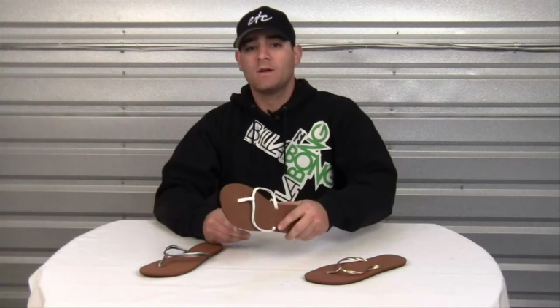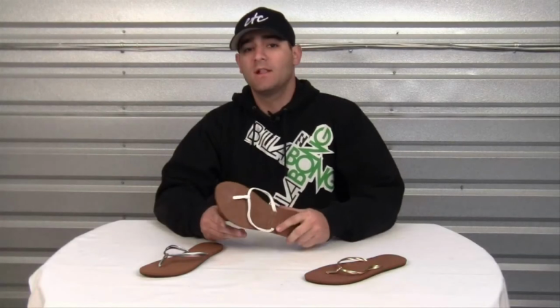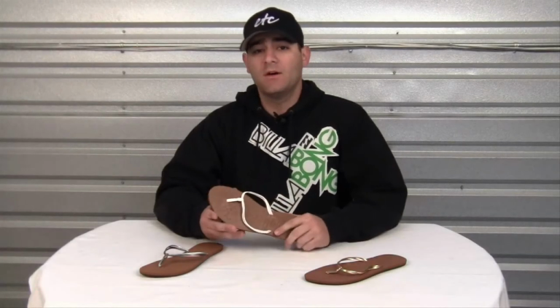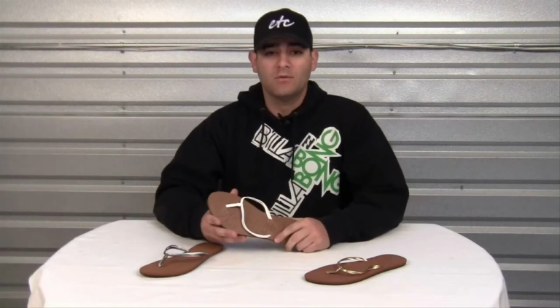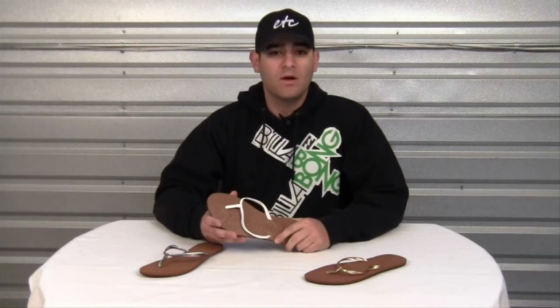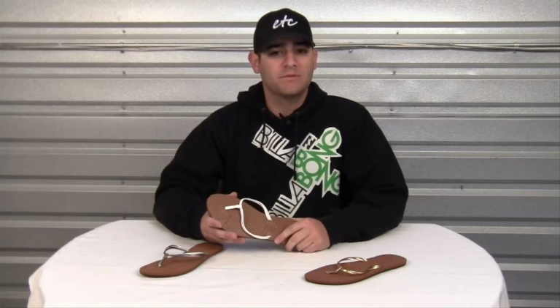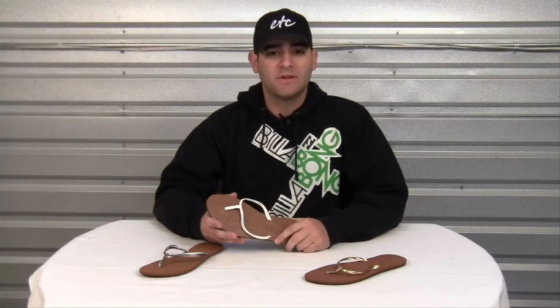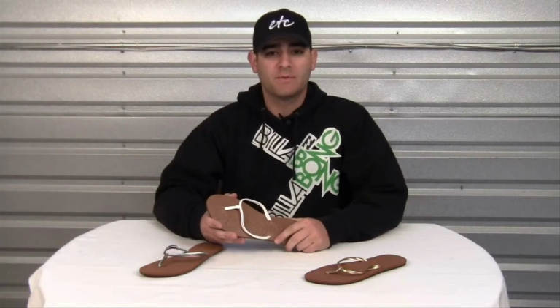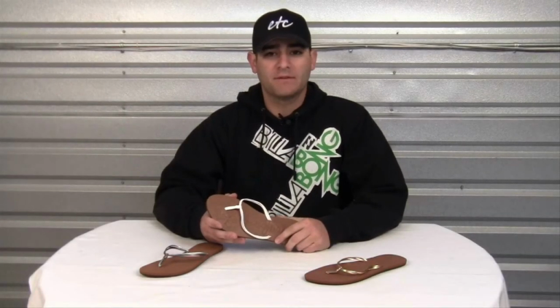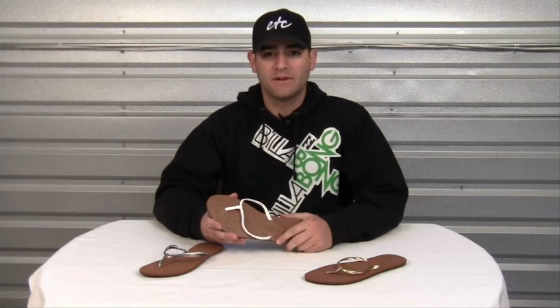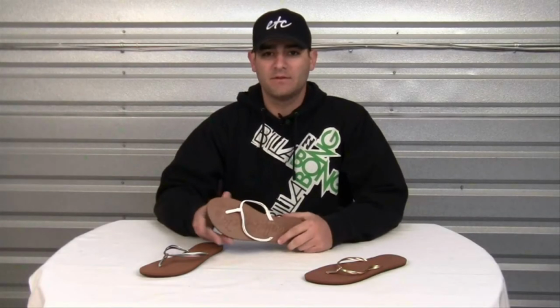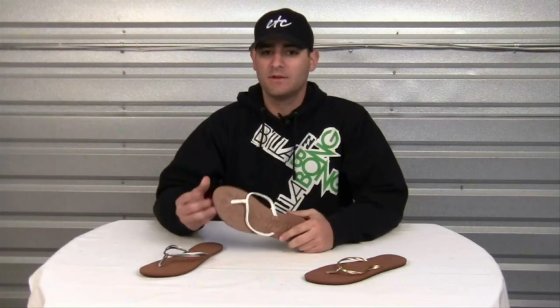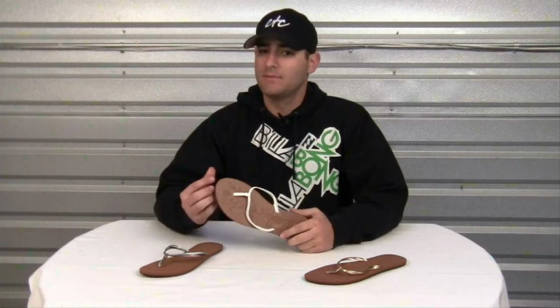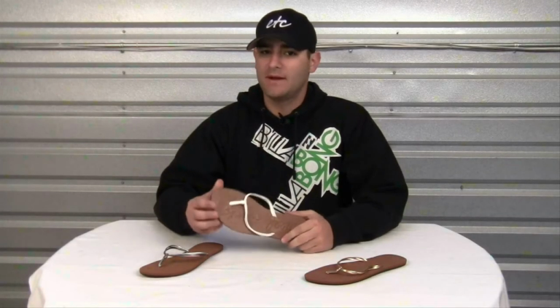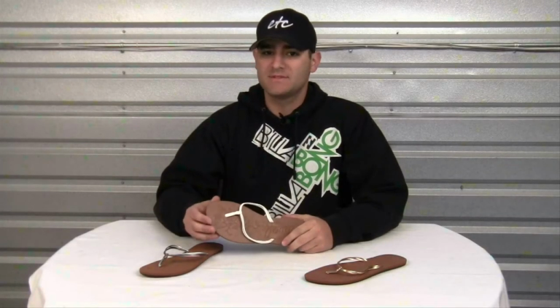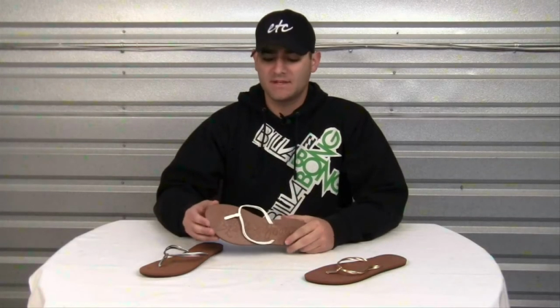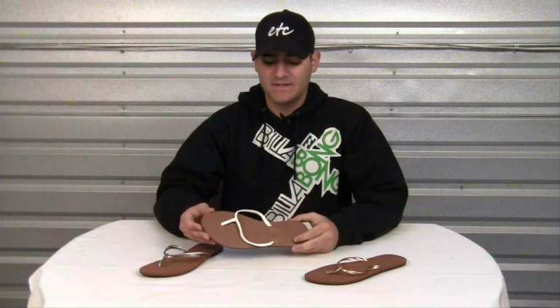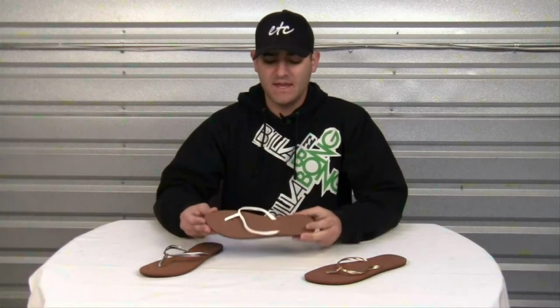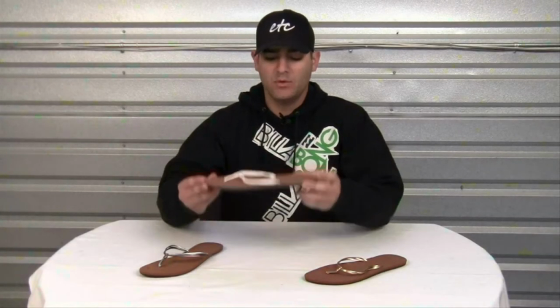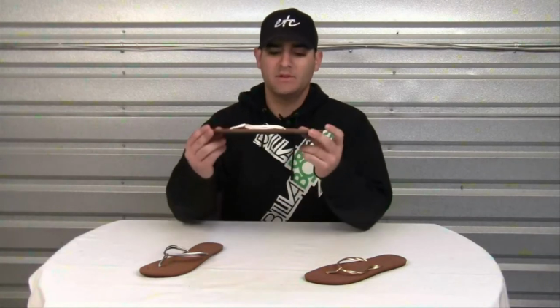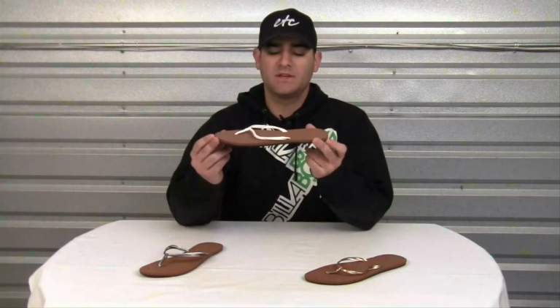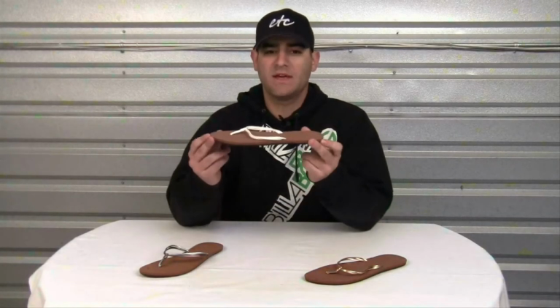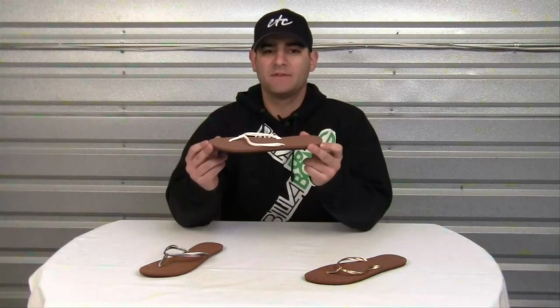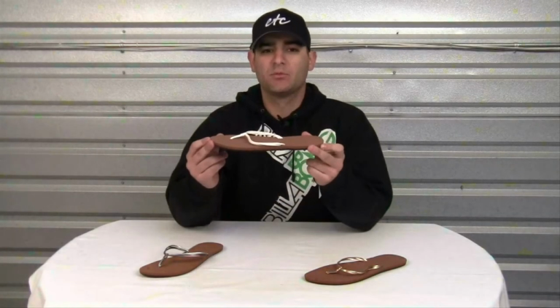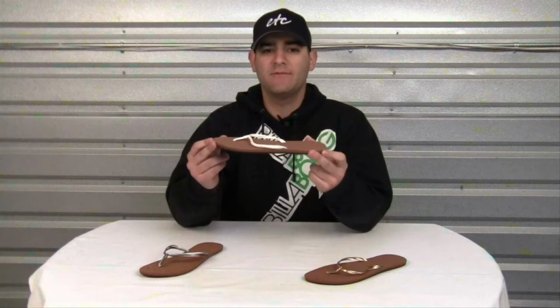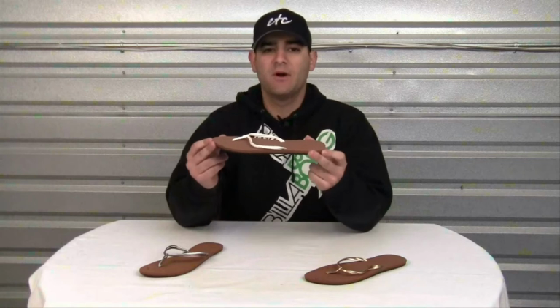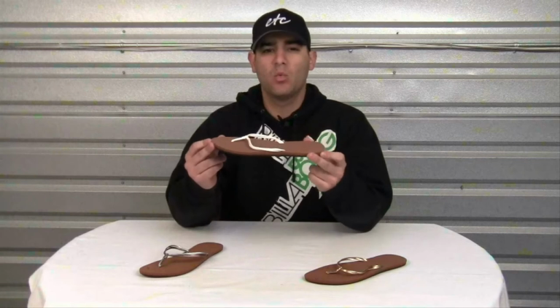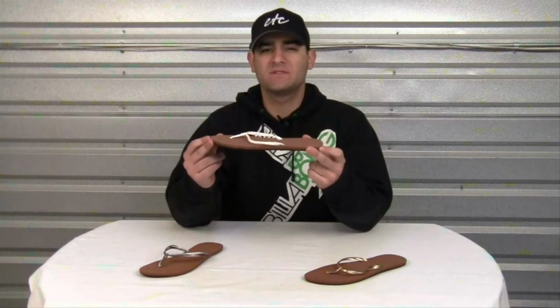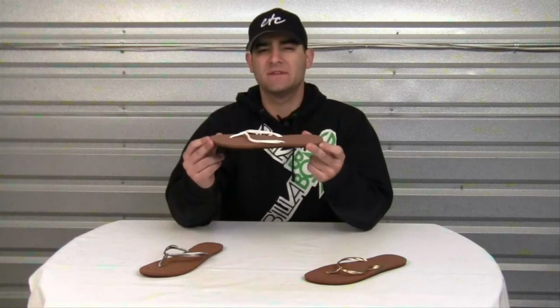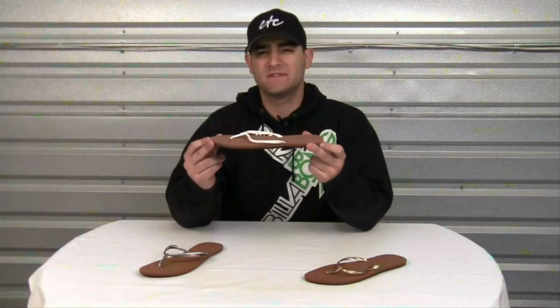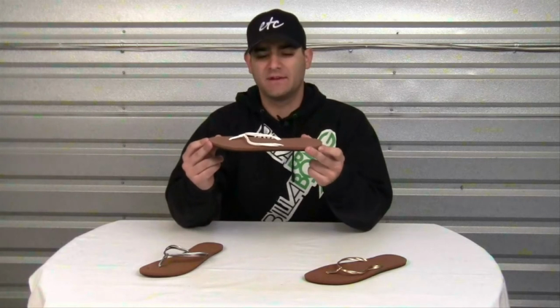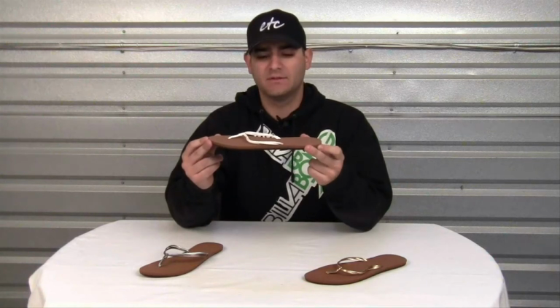Hello and welcome to another product video. My name is Nick. Today we'll be looking at the Reef Wispy Sandal.